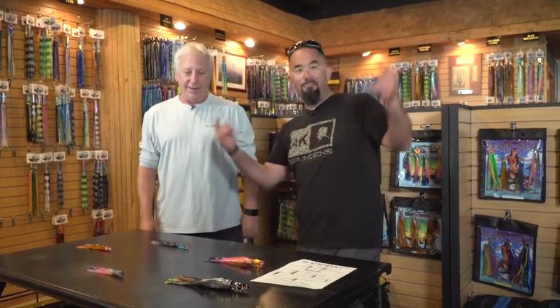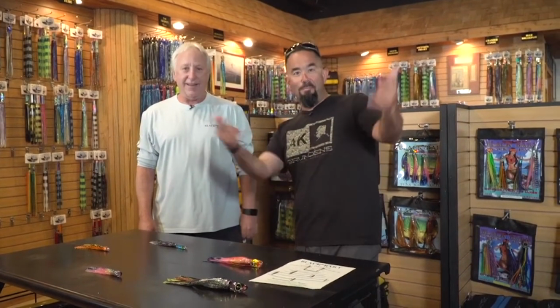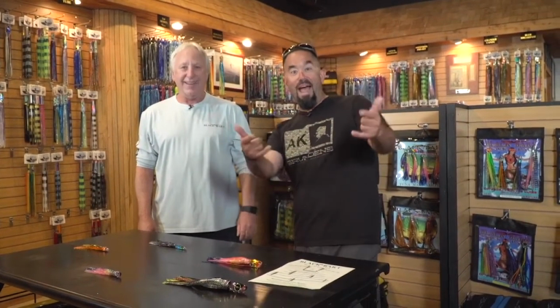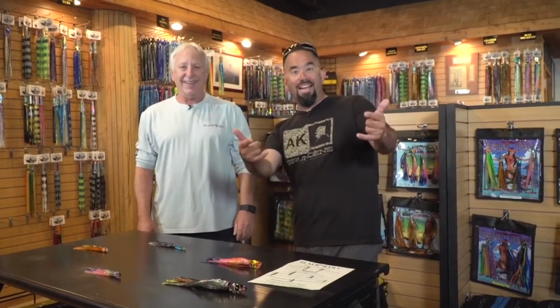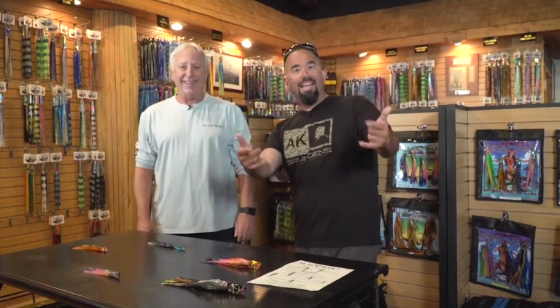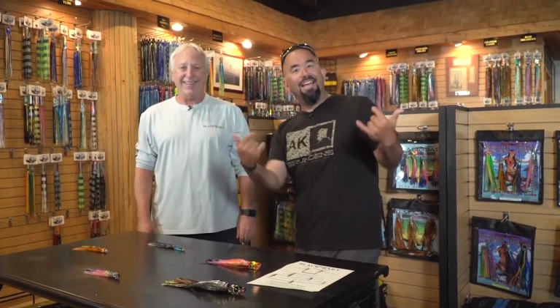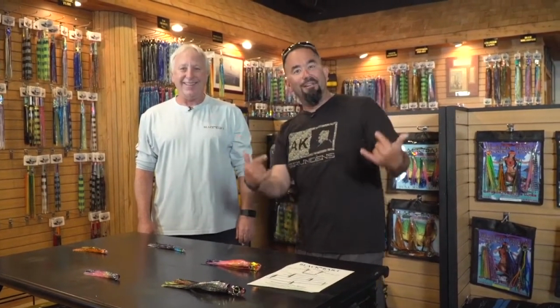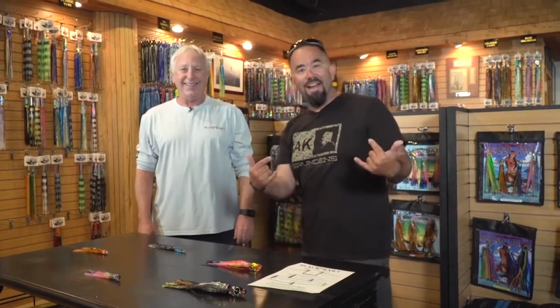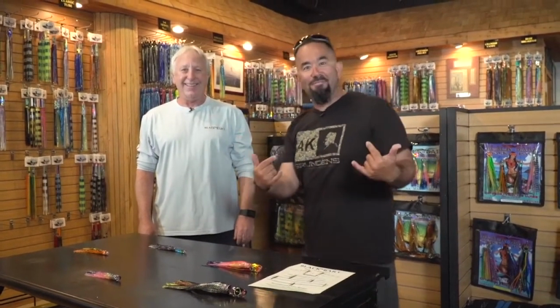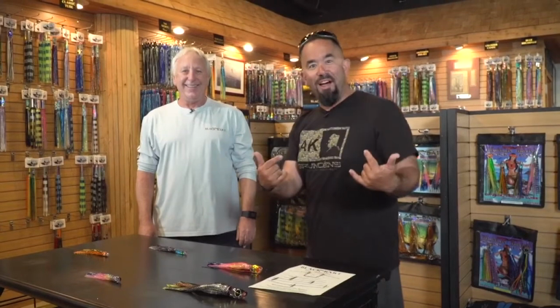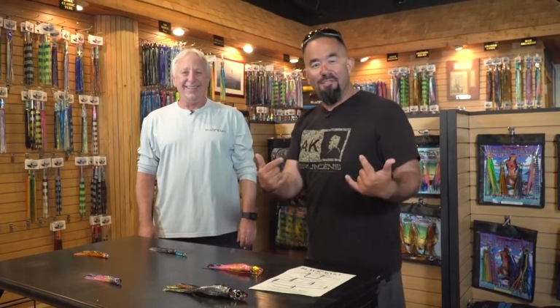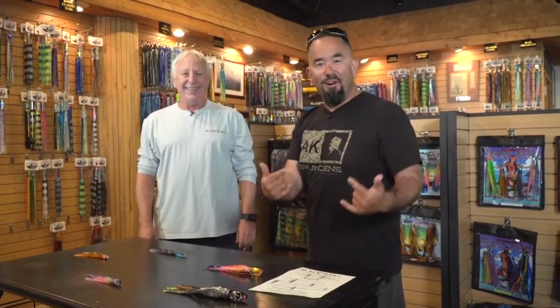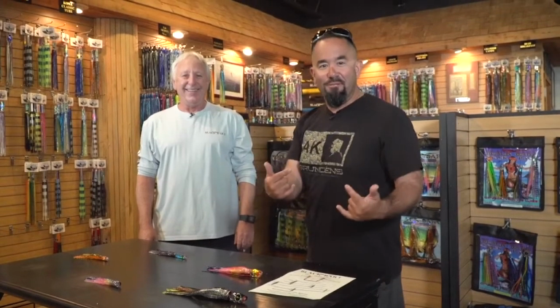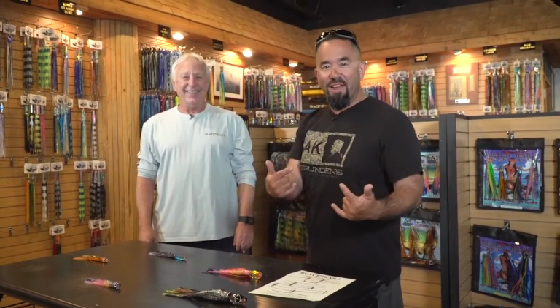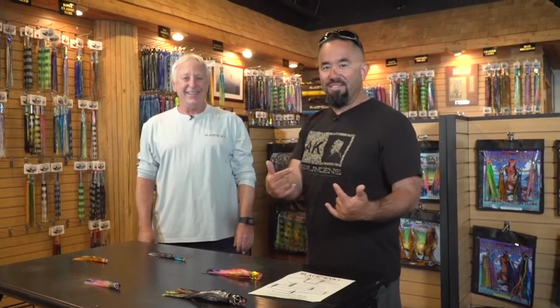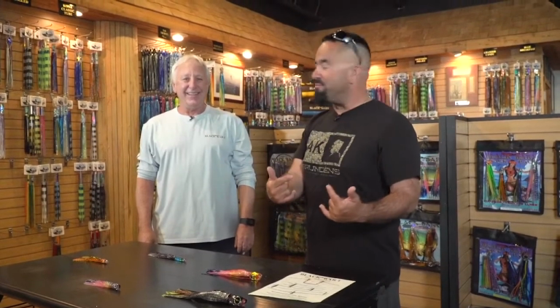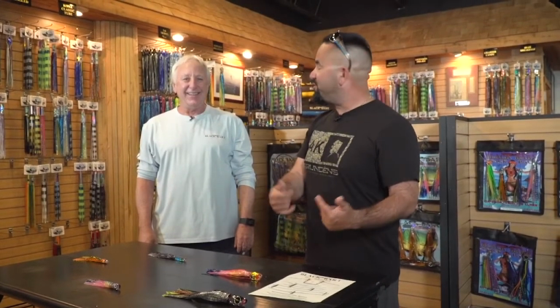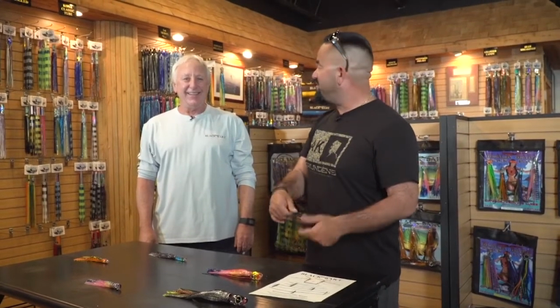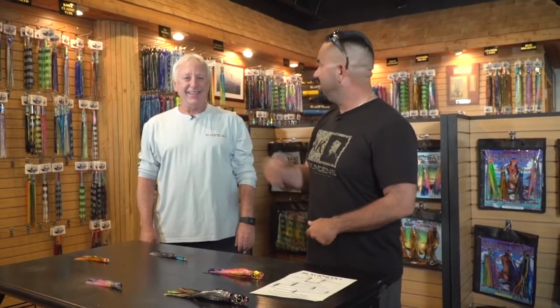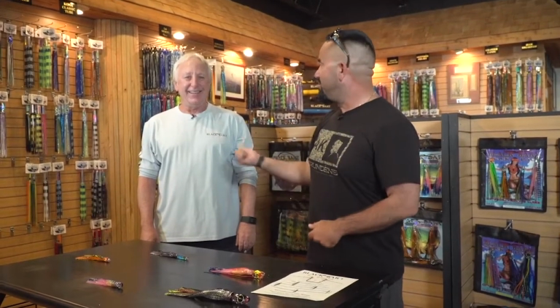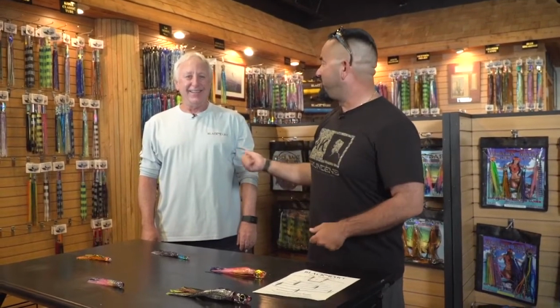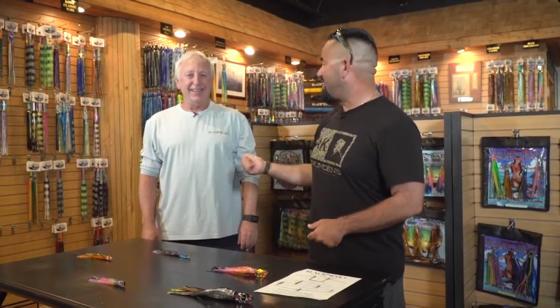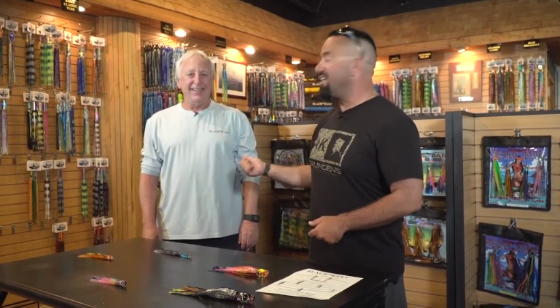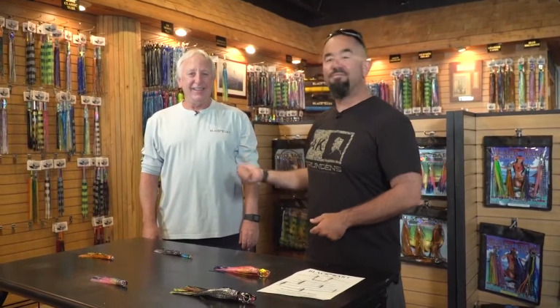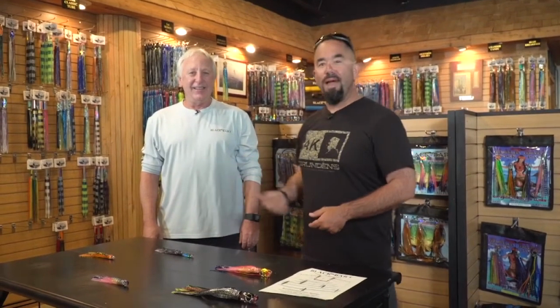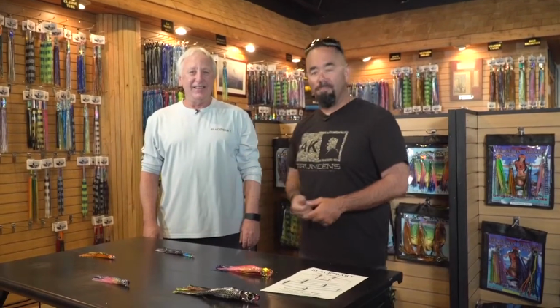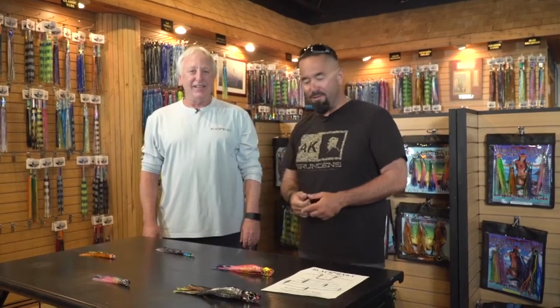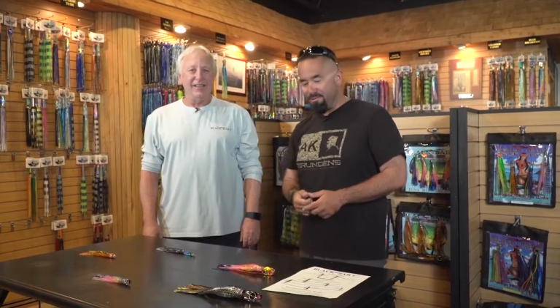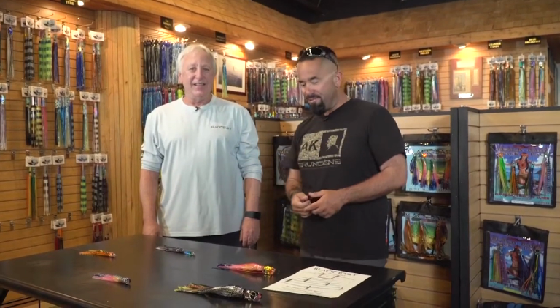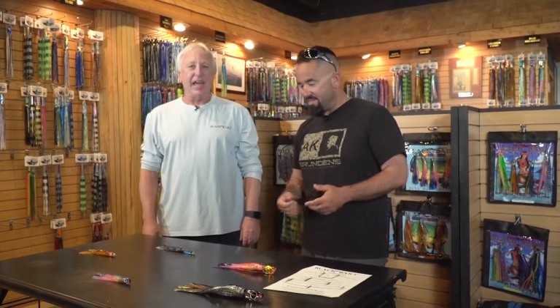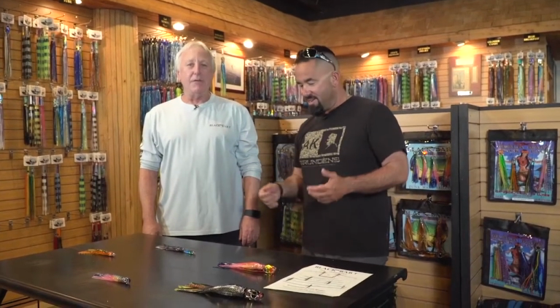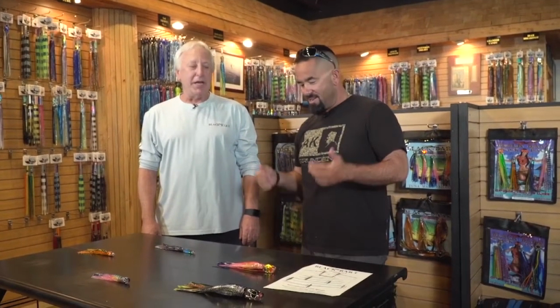And we're back. Here I am, Fly Navarro from Flies on Fishing, here with Jack Tellis from Black Bart Lures. Hey everybody.